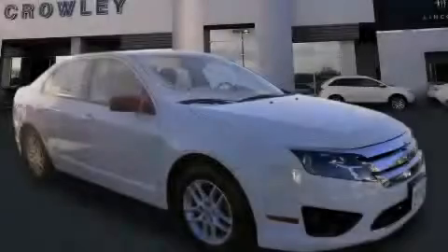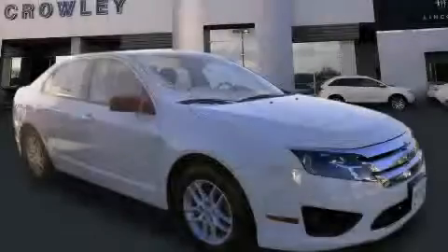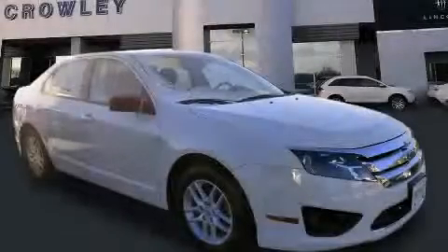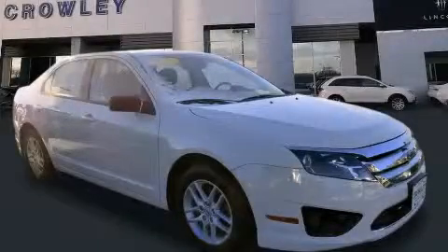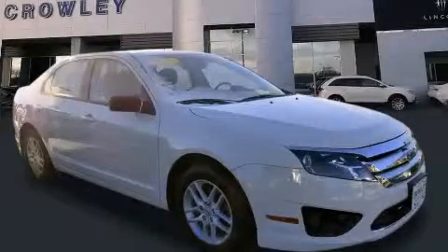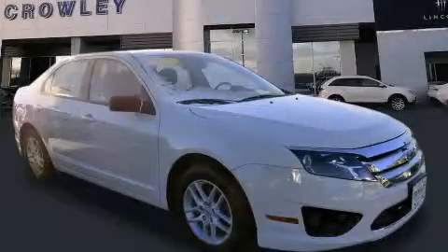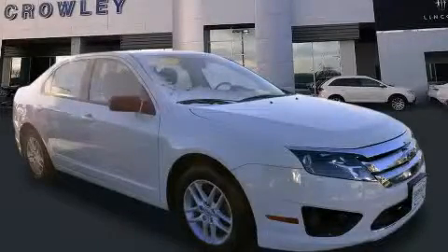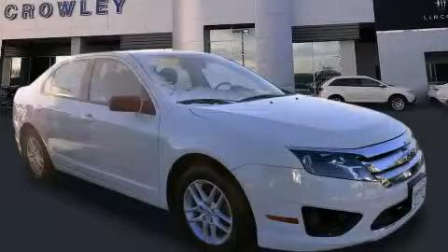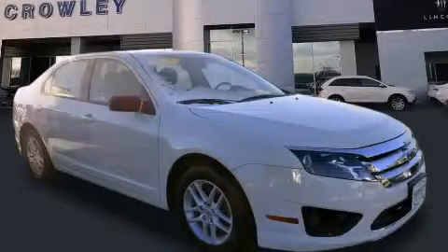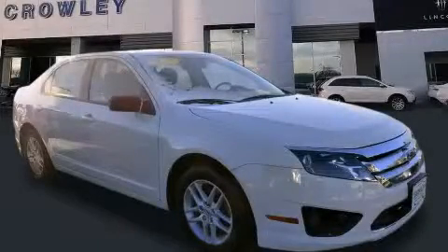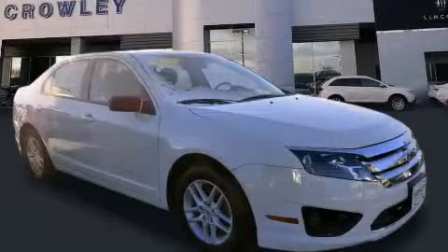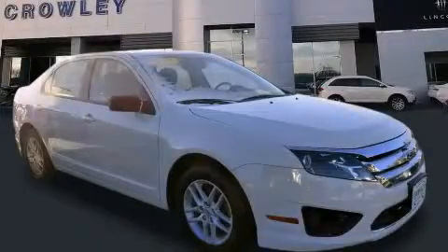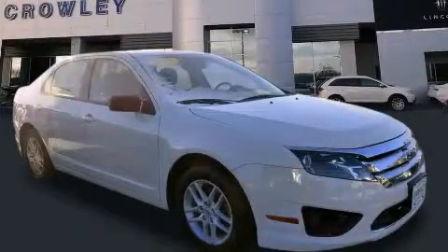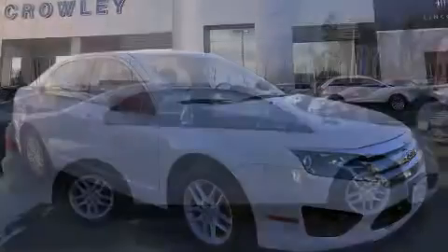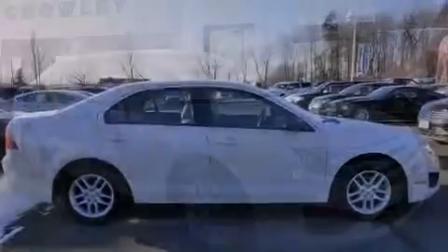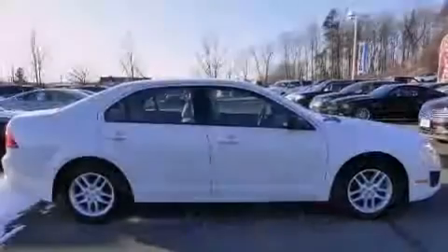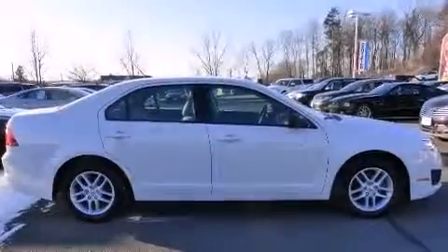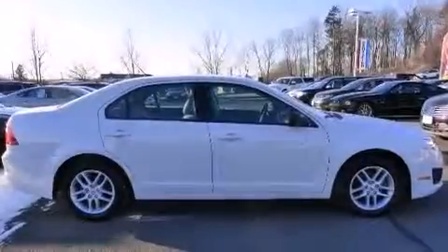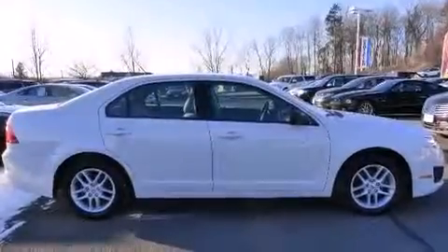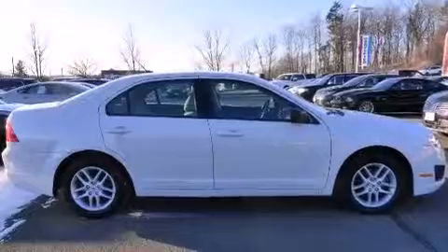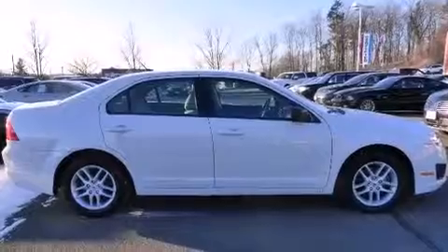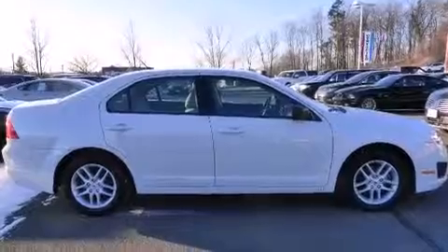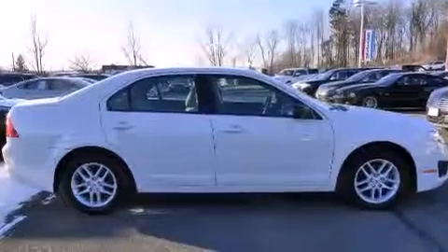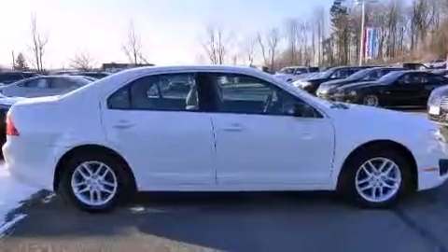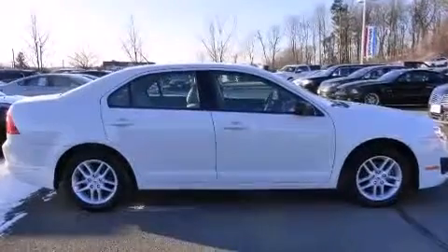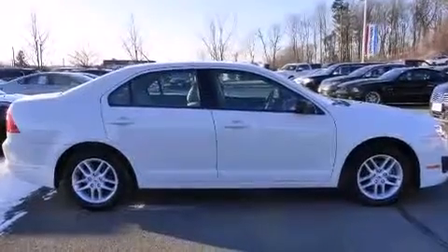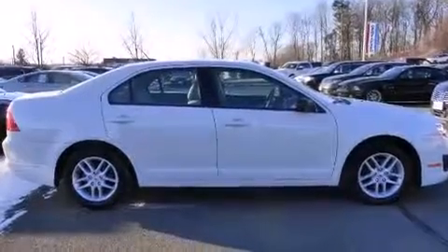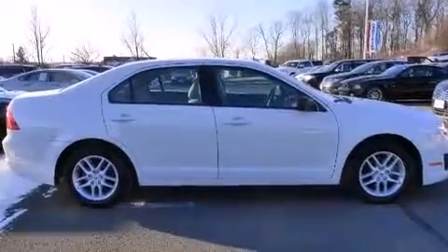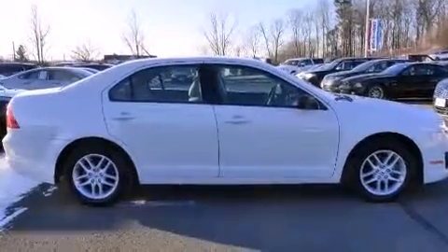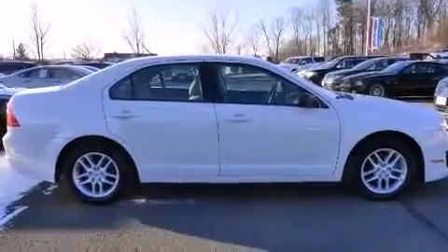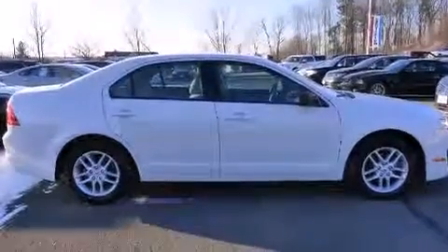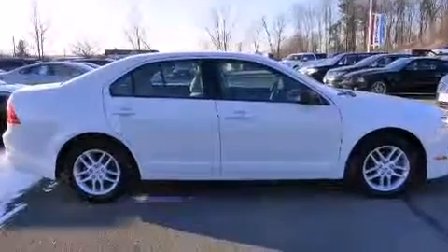This is a 2012 Ford Fusion. It features a 2.5 liter 4-cylinder engine and an automatic transmission.